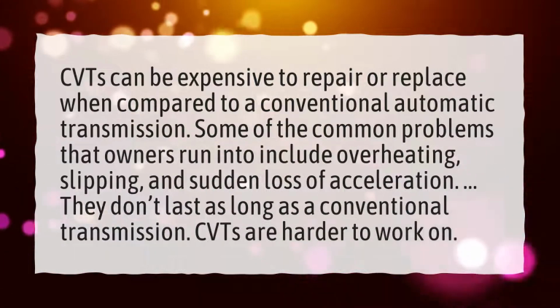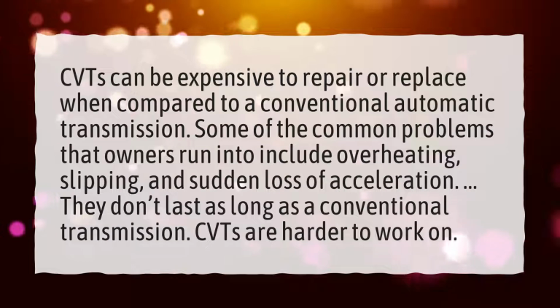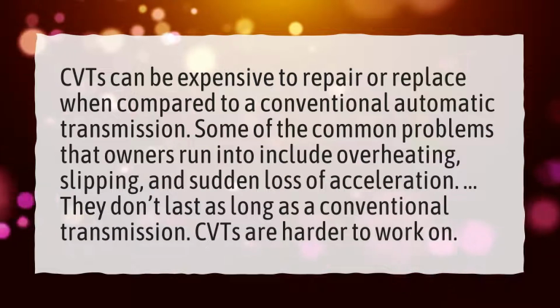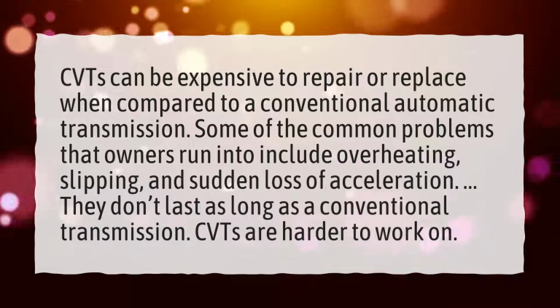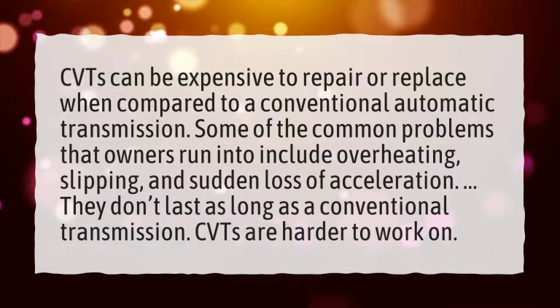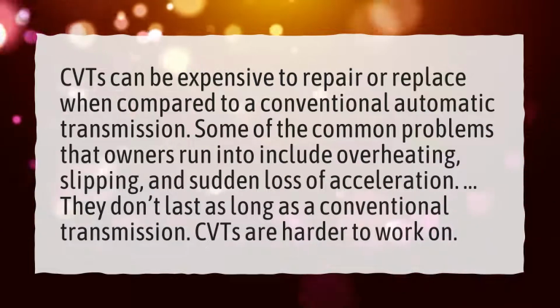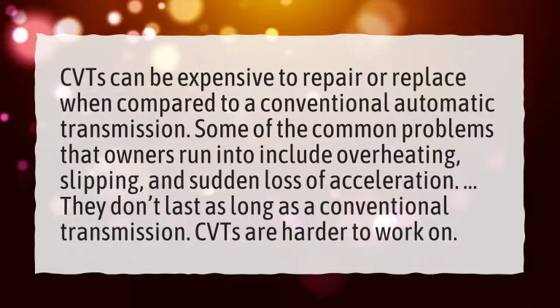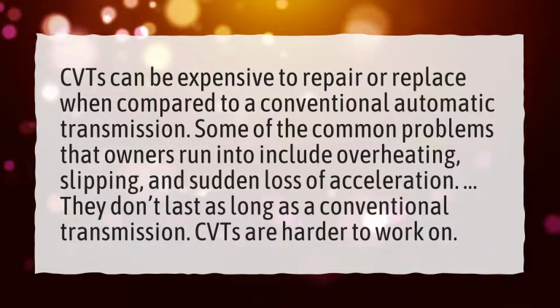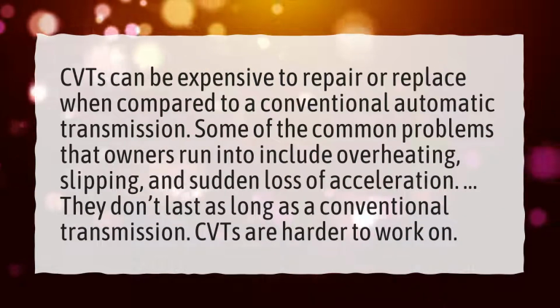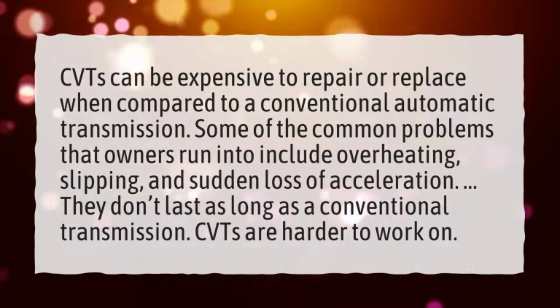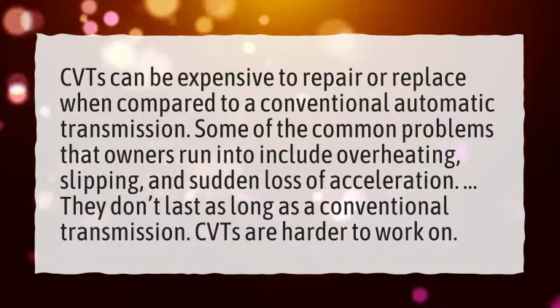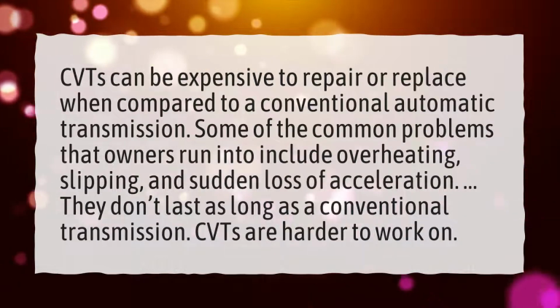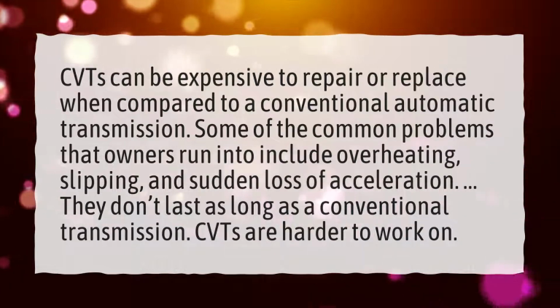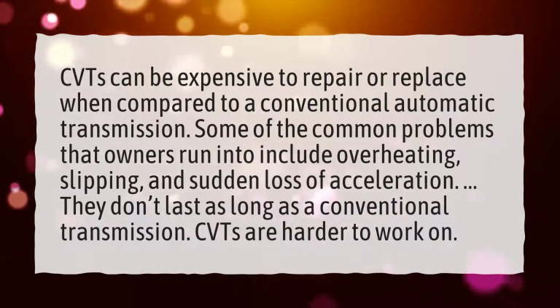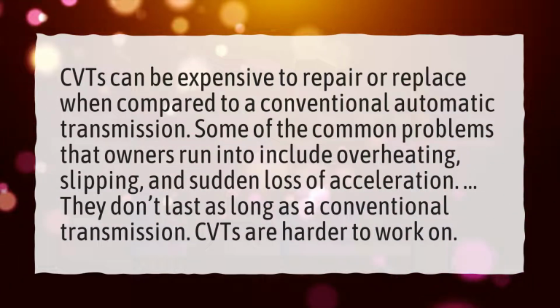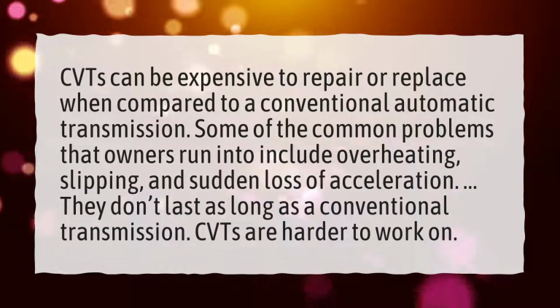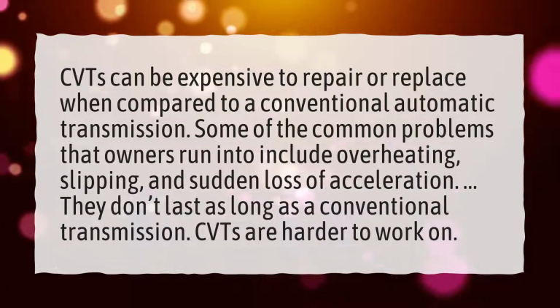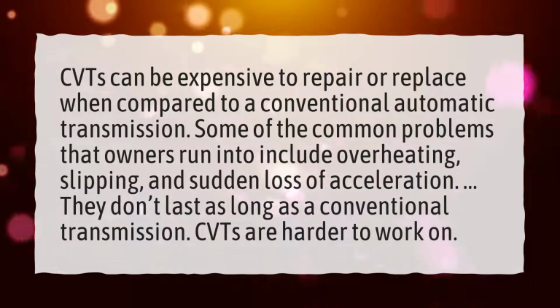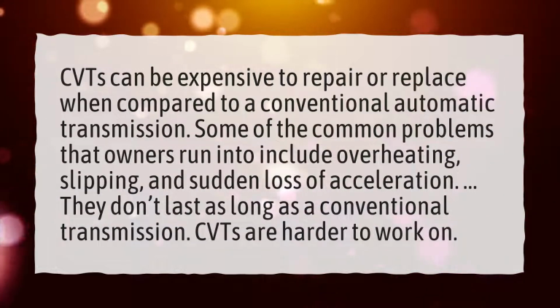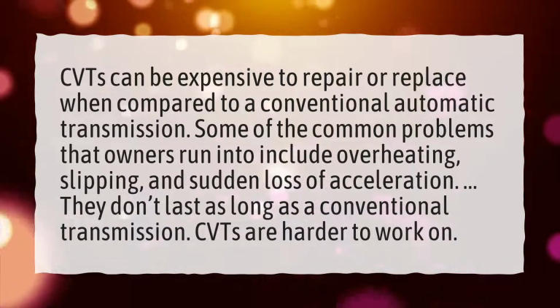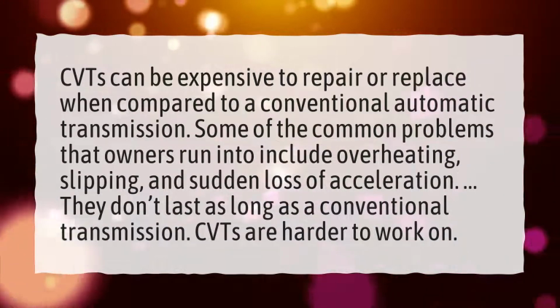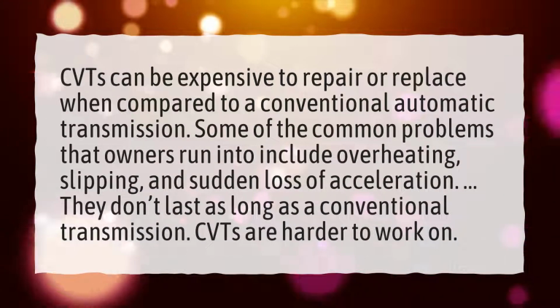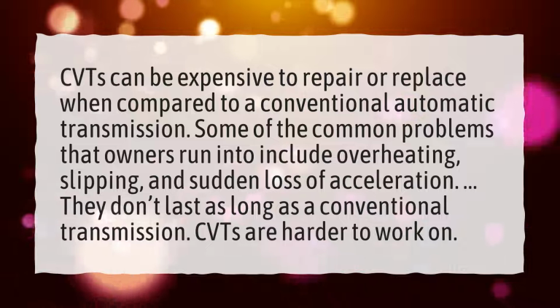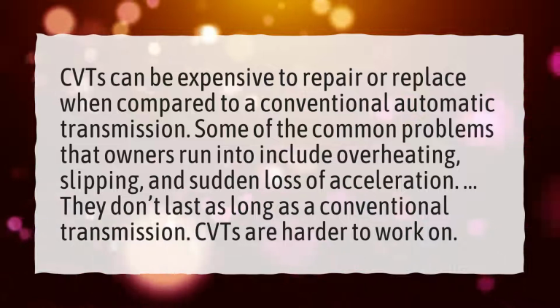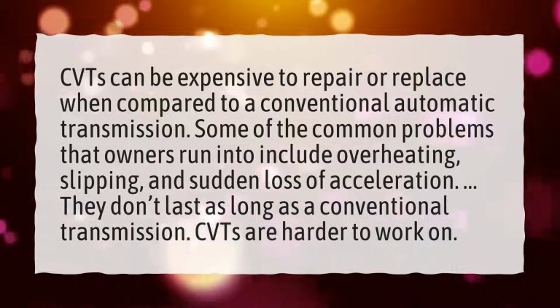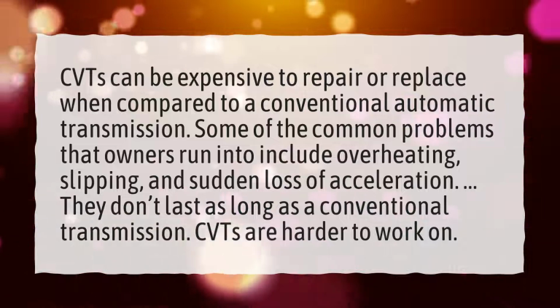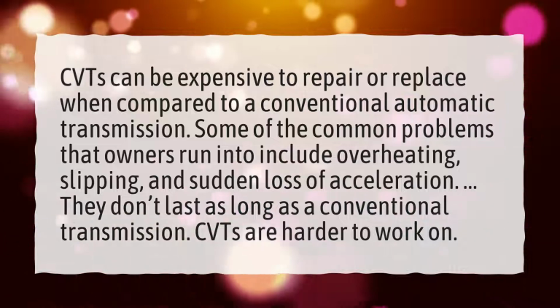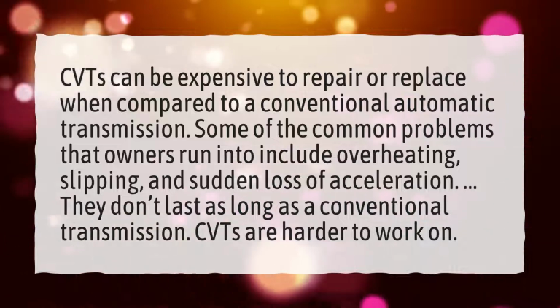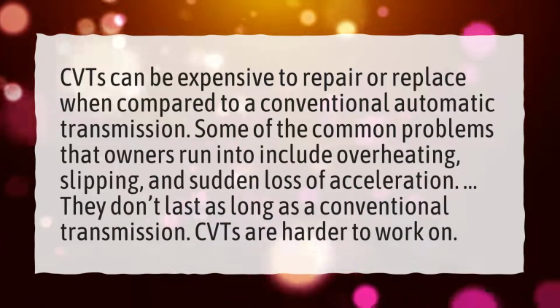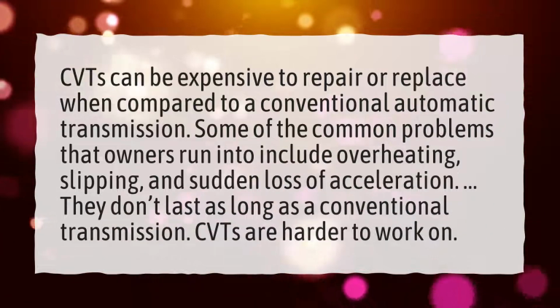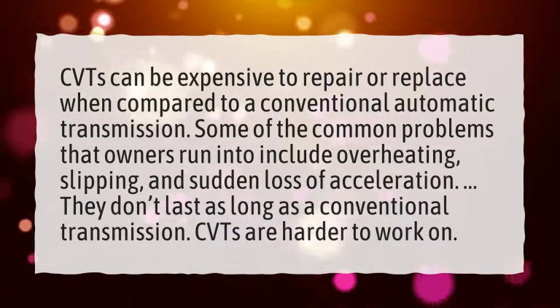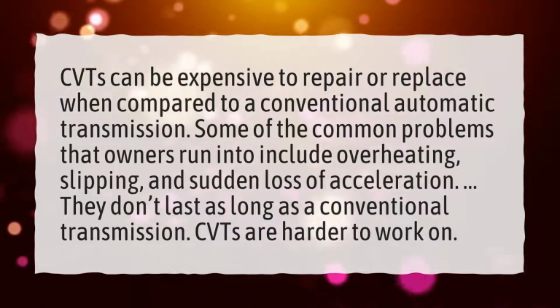And sudden loss of acceleration. They don't last as long as a conventional transmission. CVTs are harder to work on.